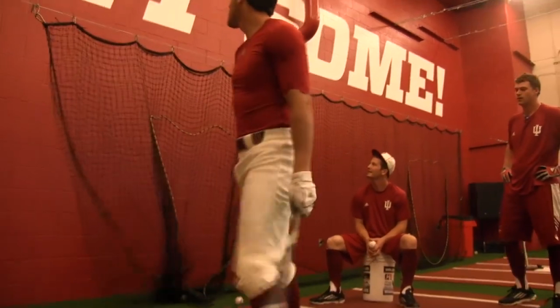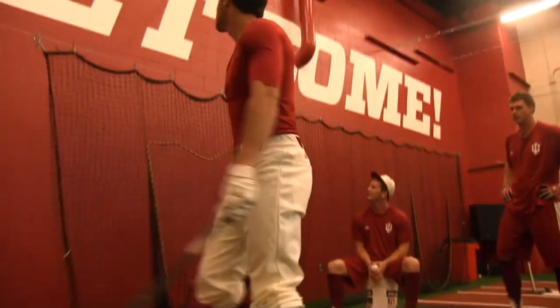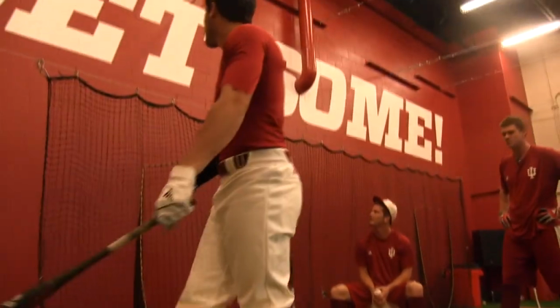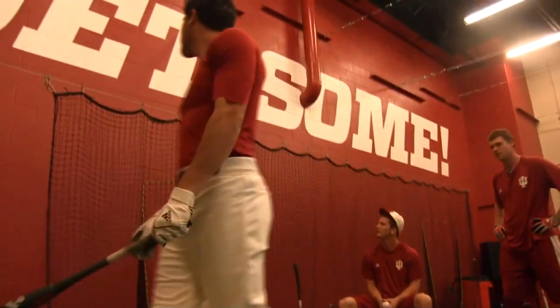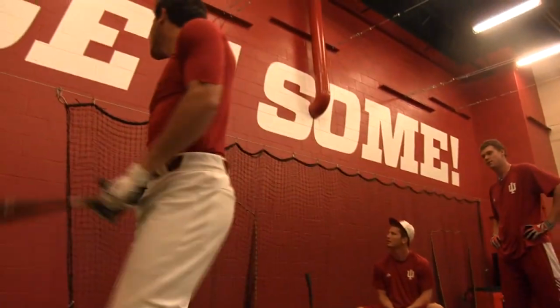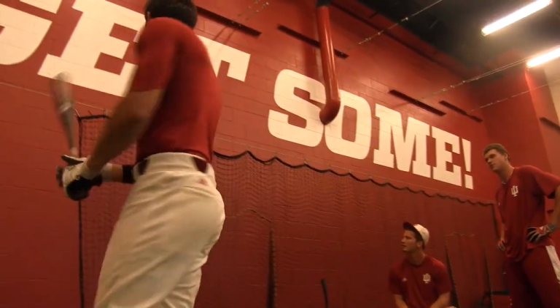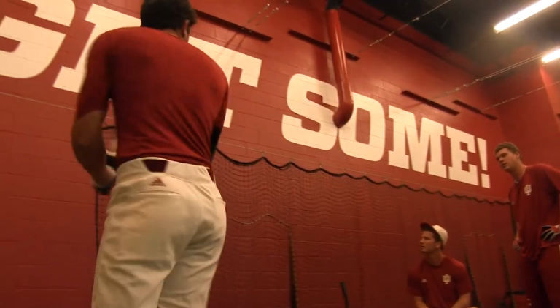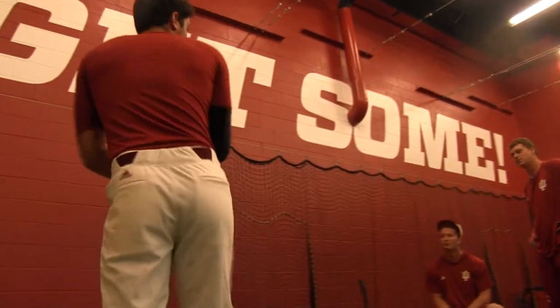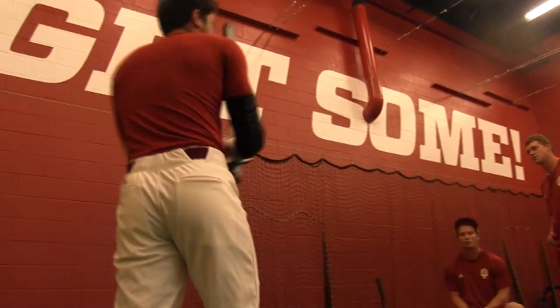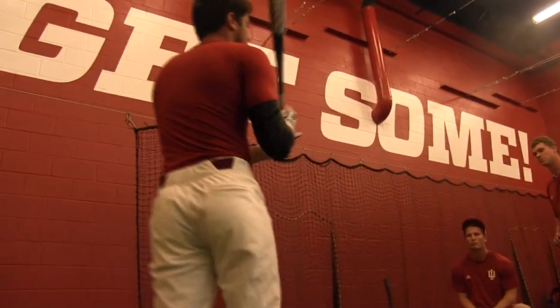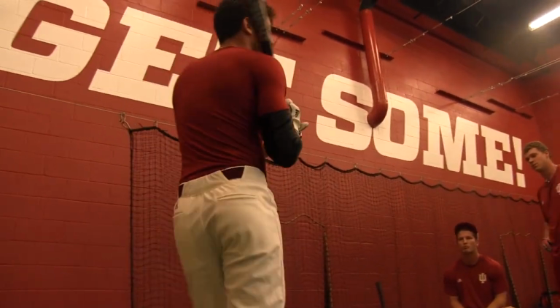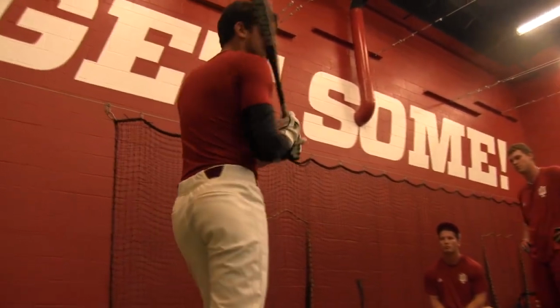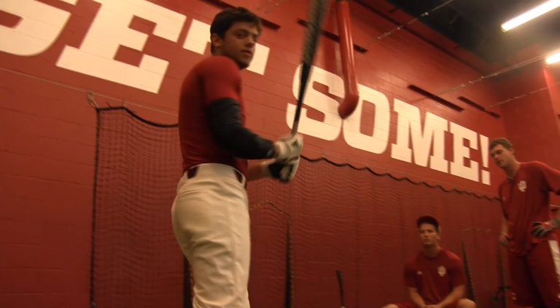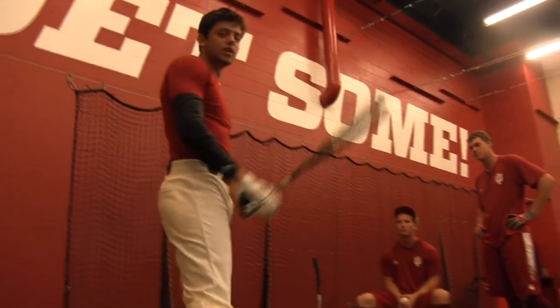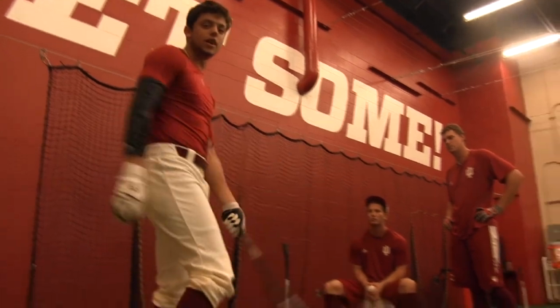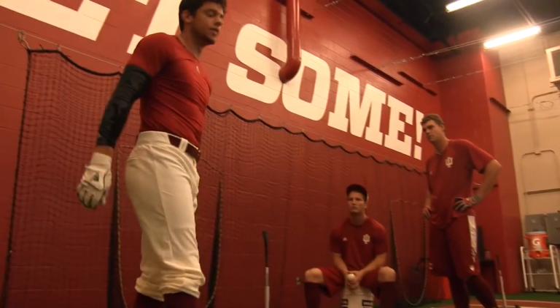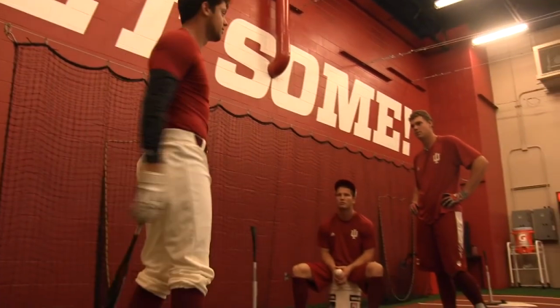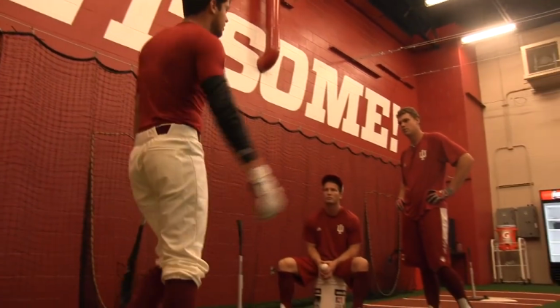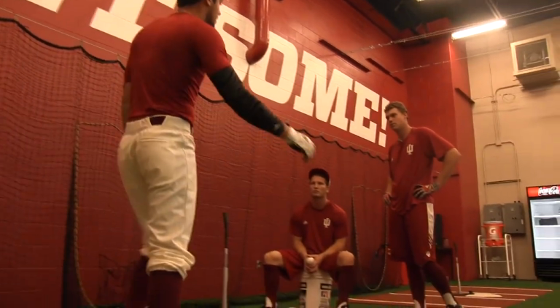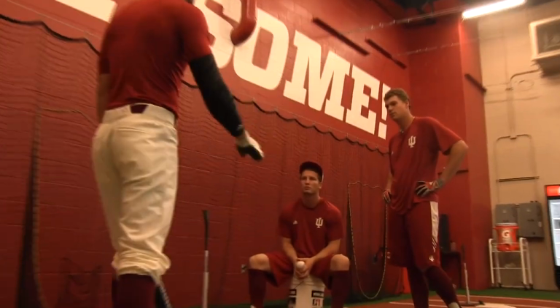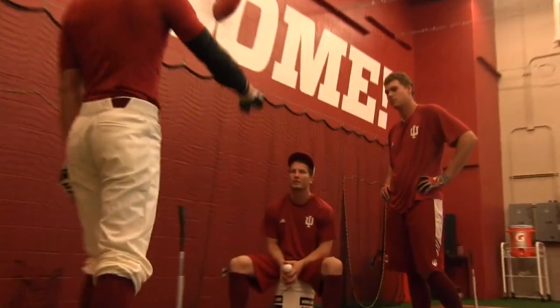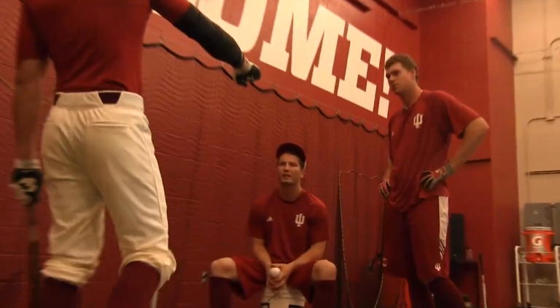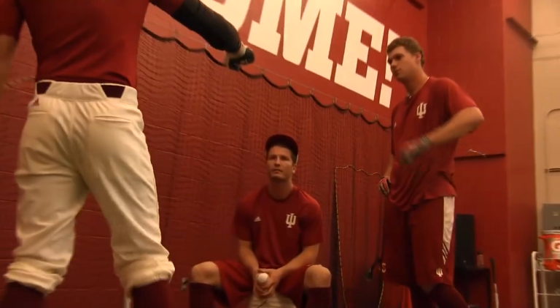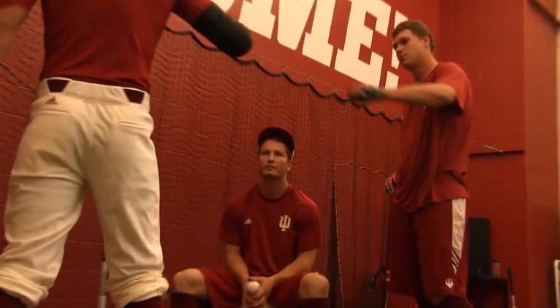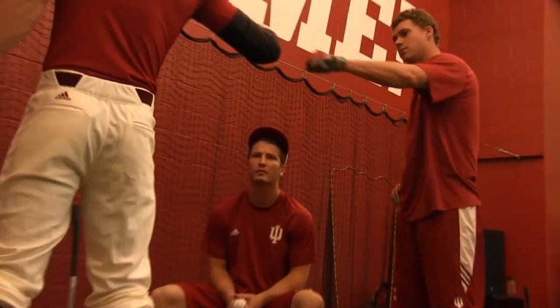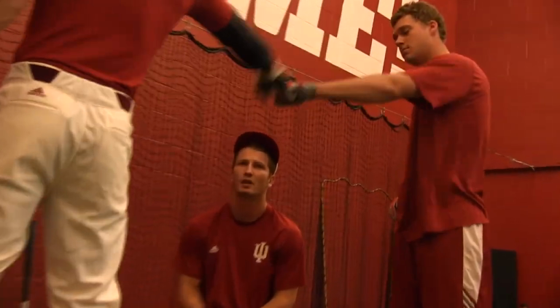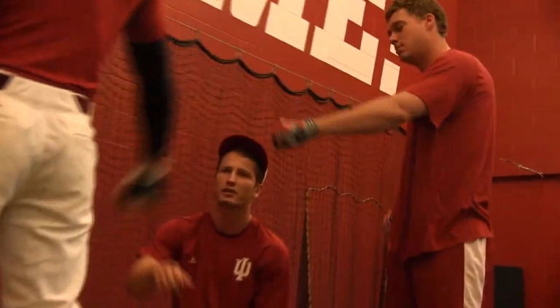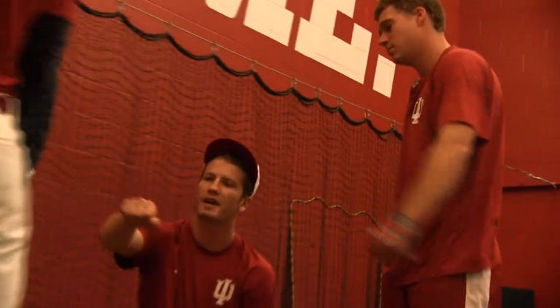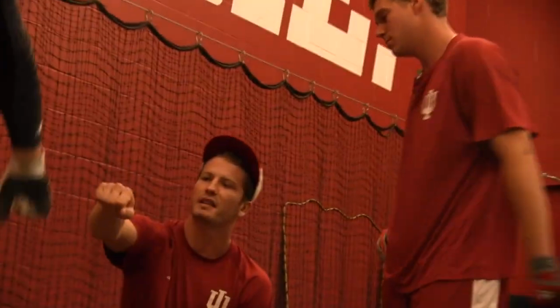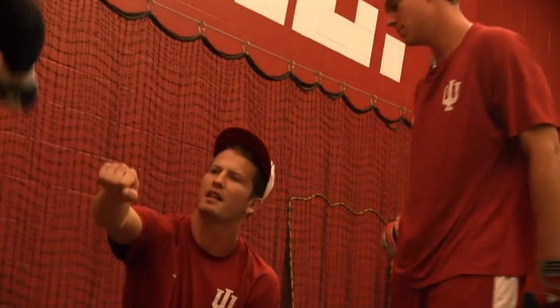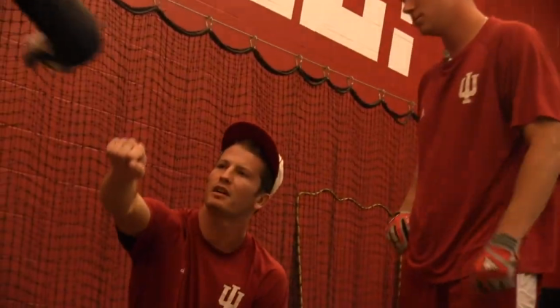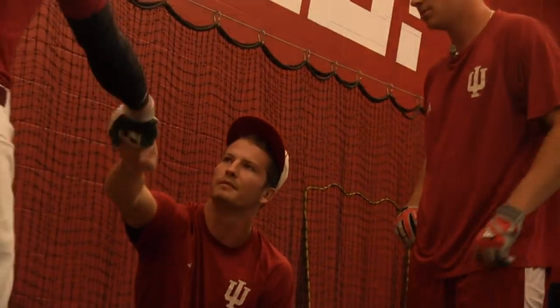There it is, my friends. Right there is the Hoosier approach to baseball. Just pass that knowledge on.